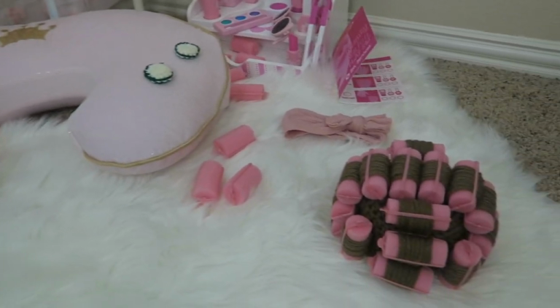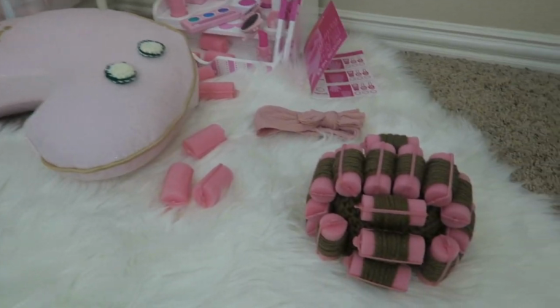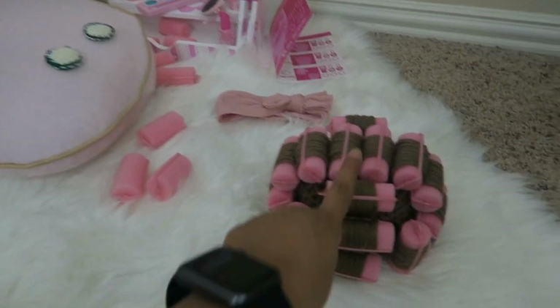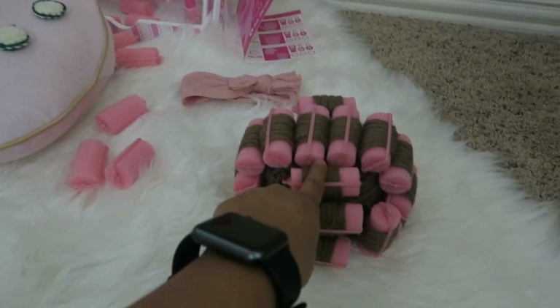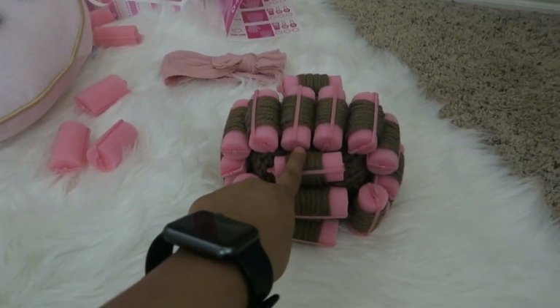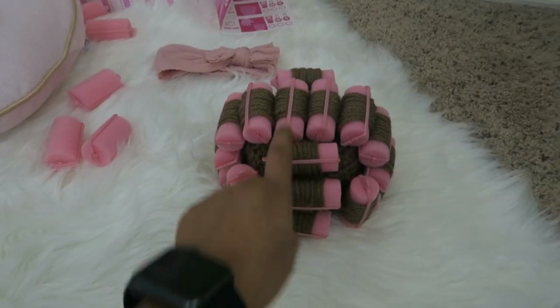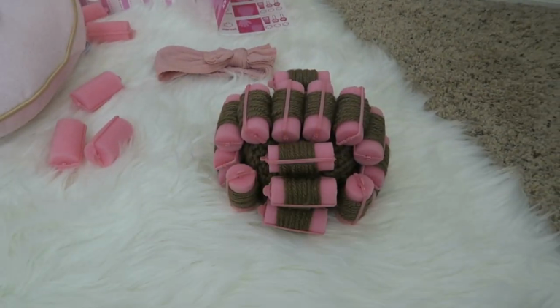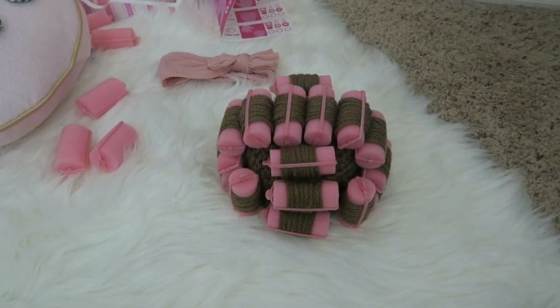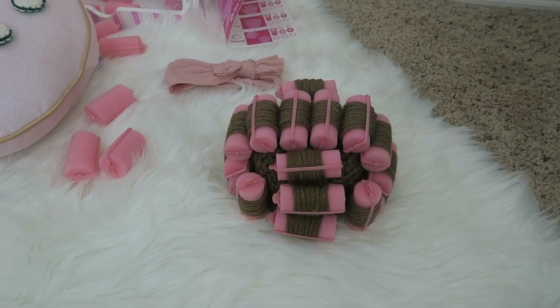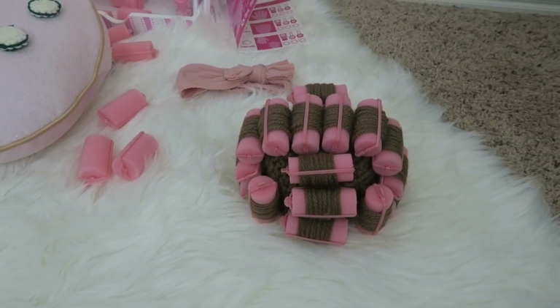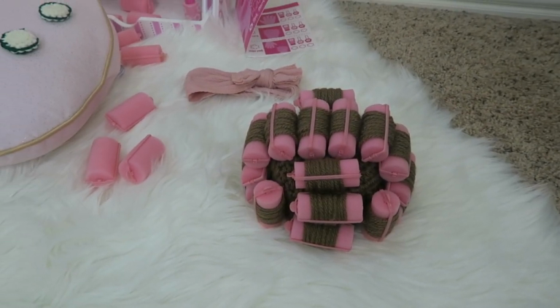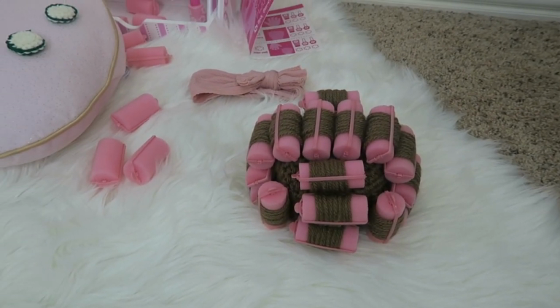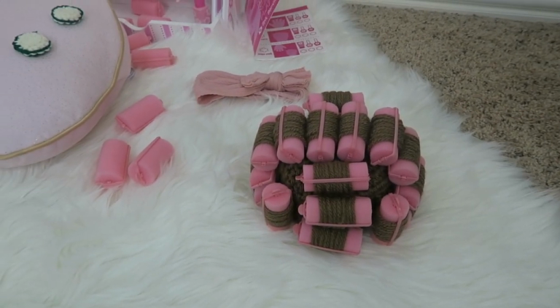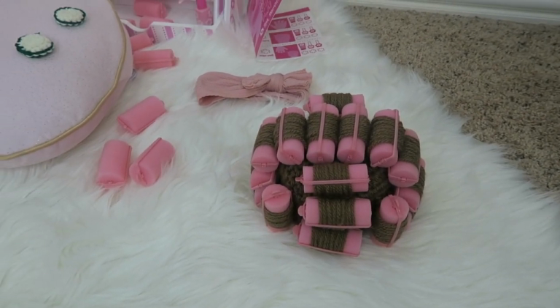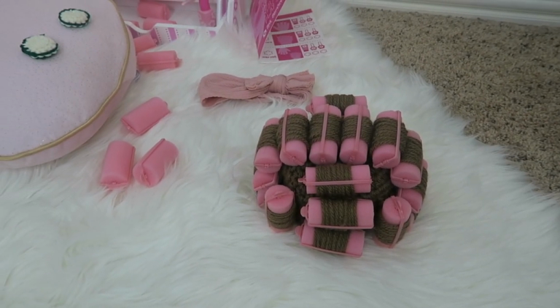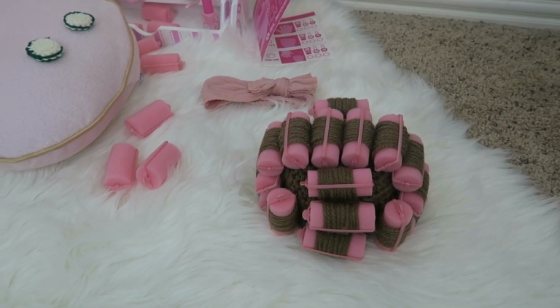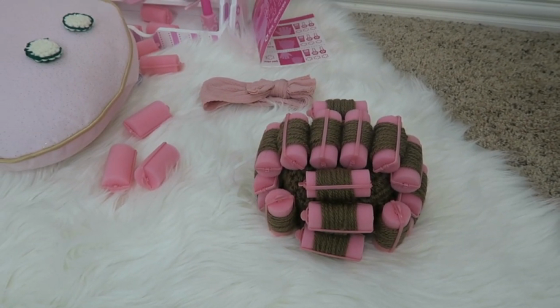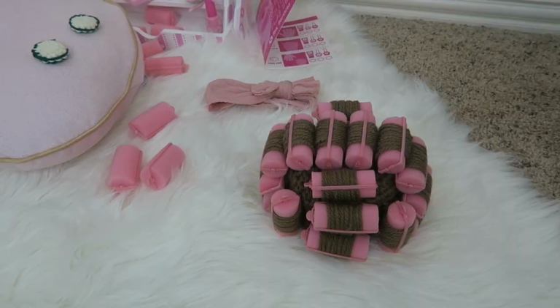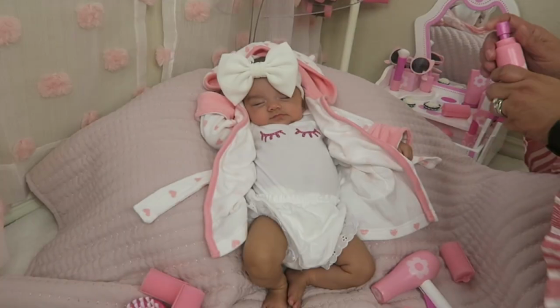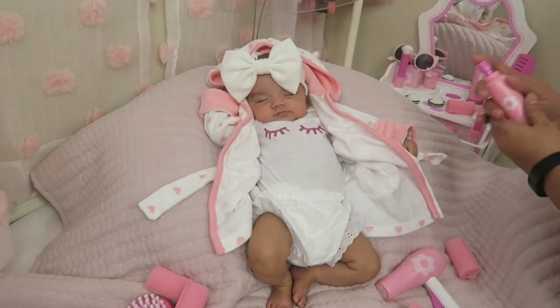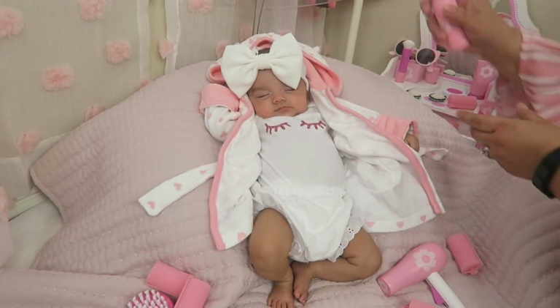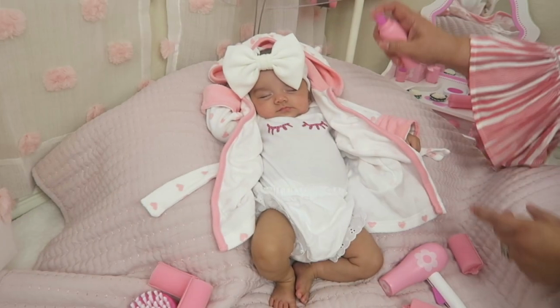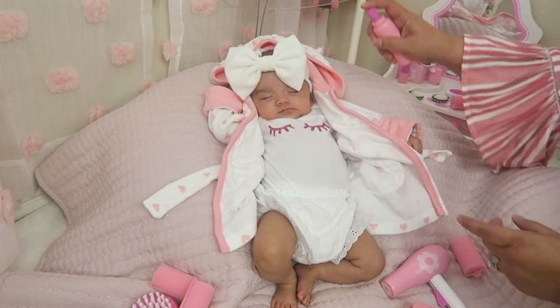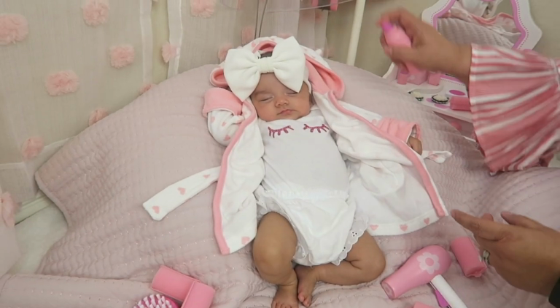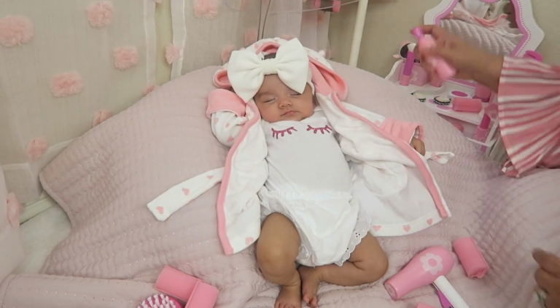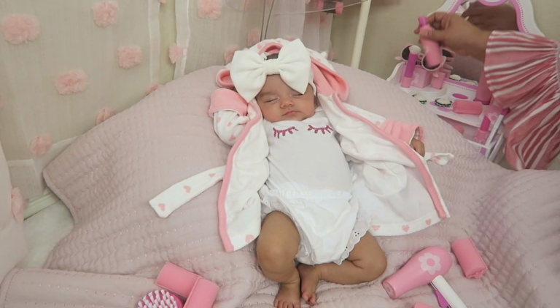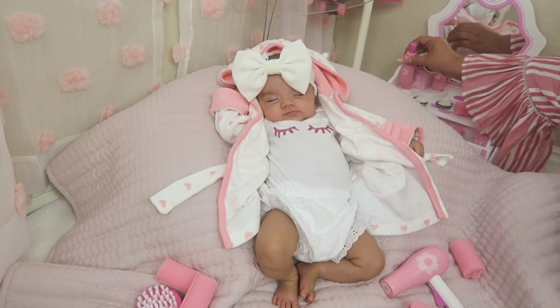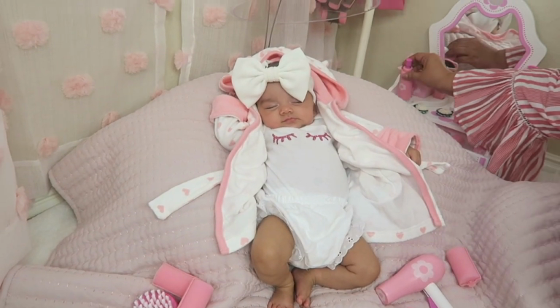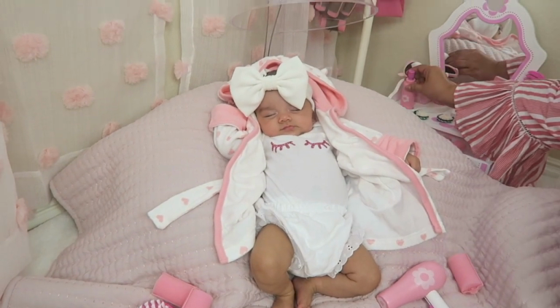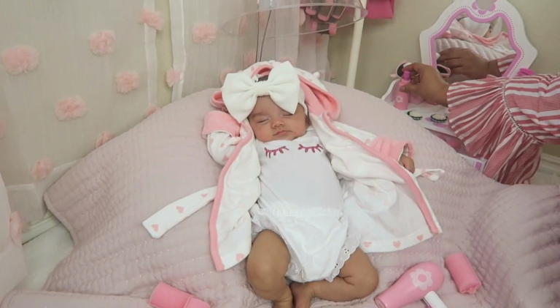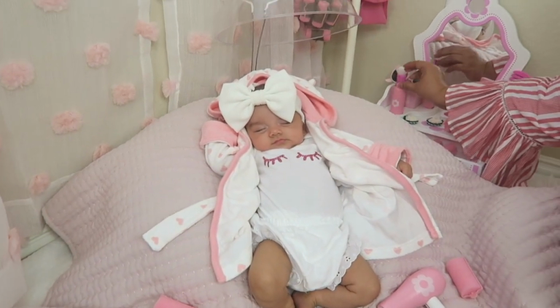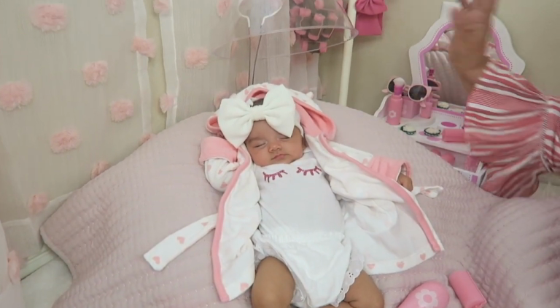This little hat right here — we've already put it on her, it's adorable. I lose my breath whenever I see her.